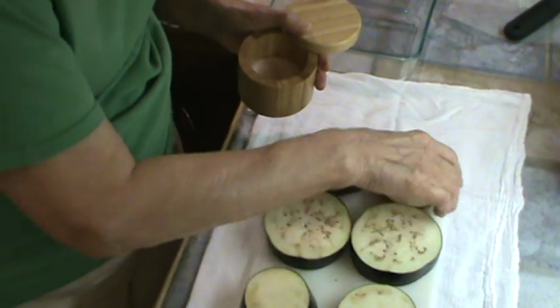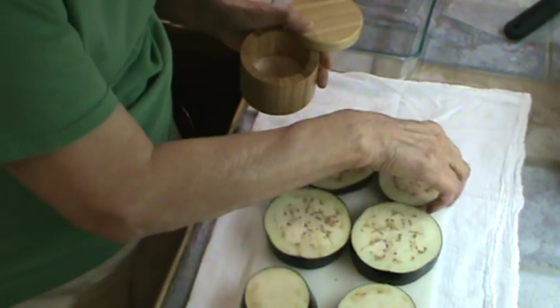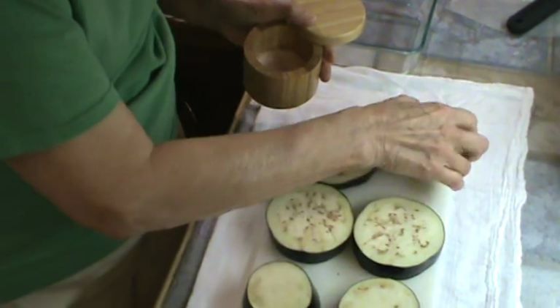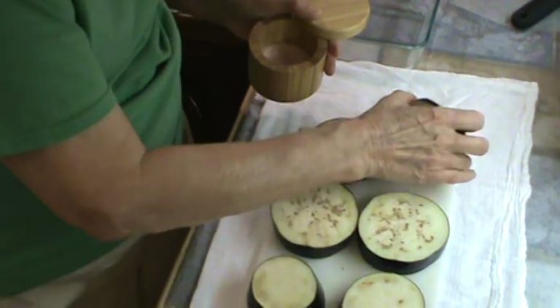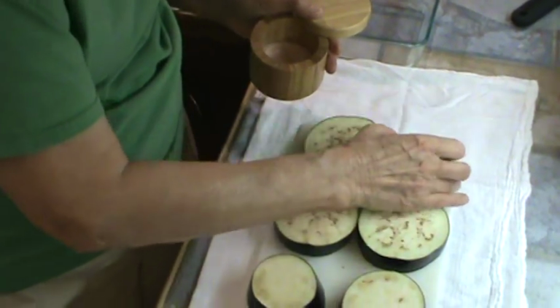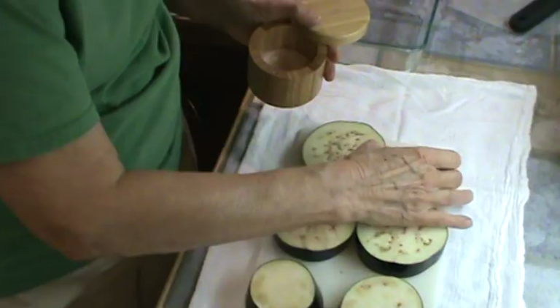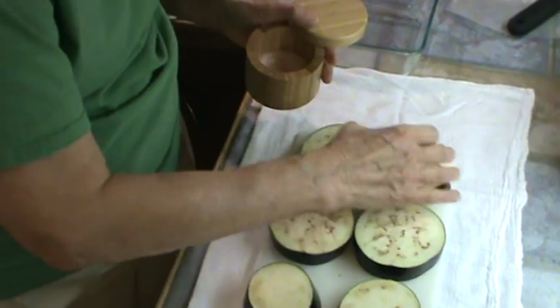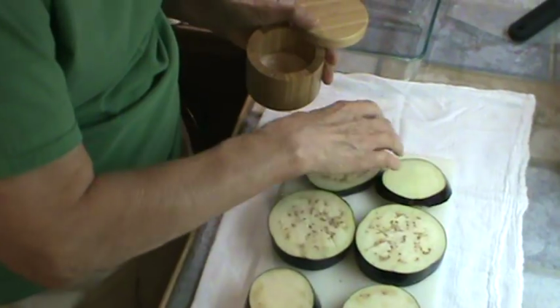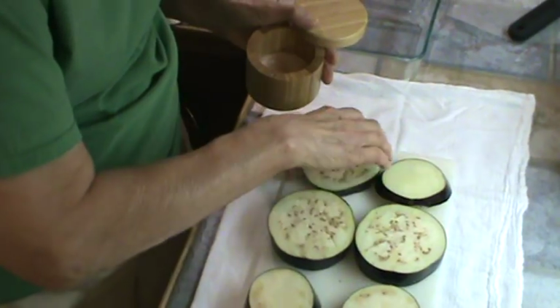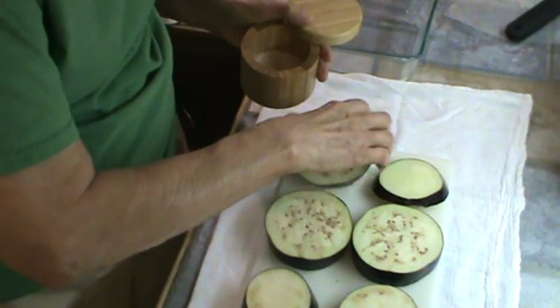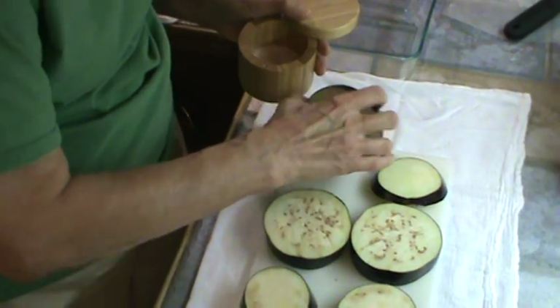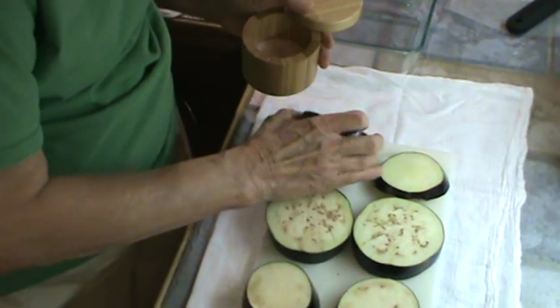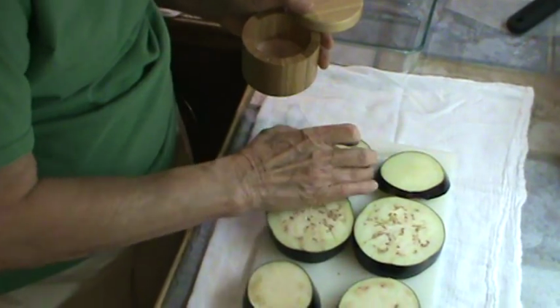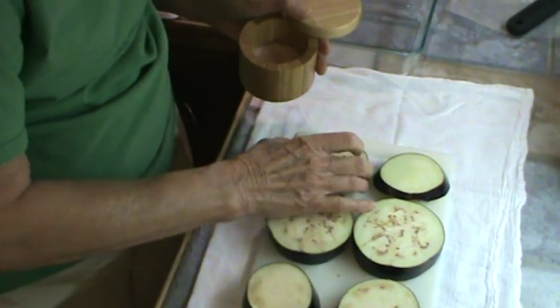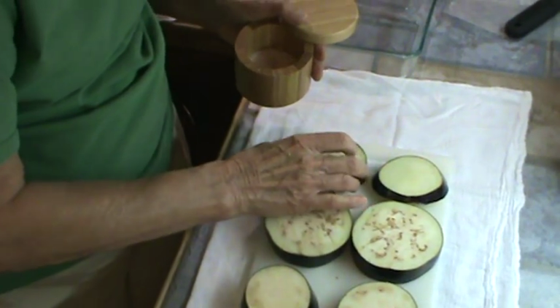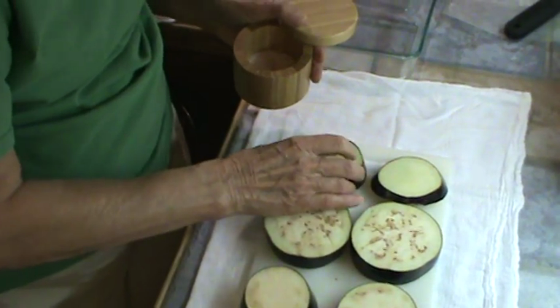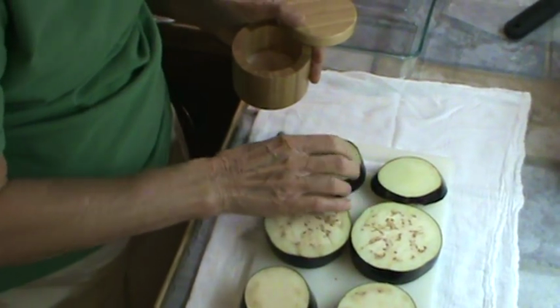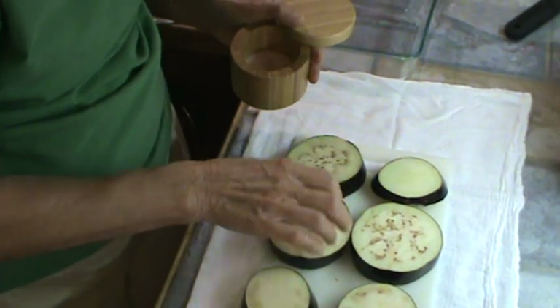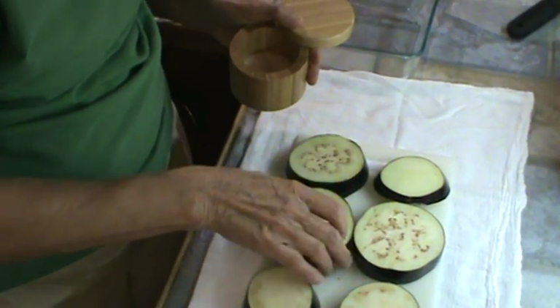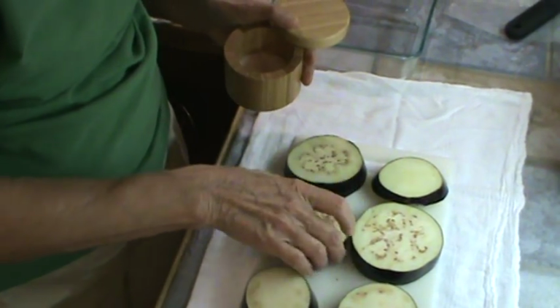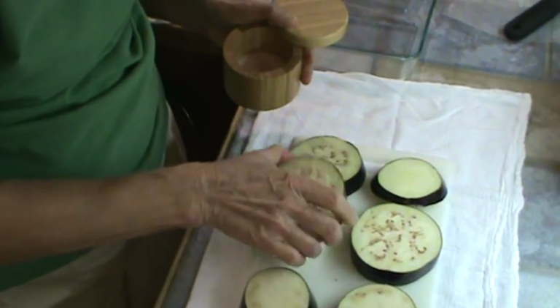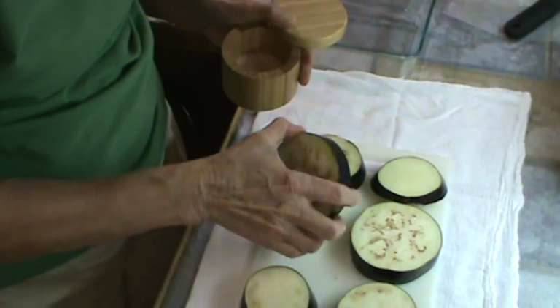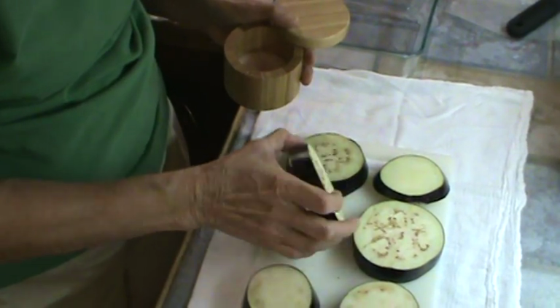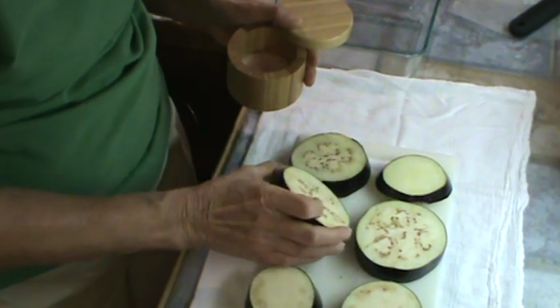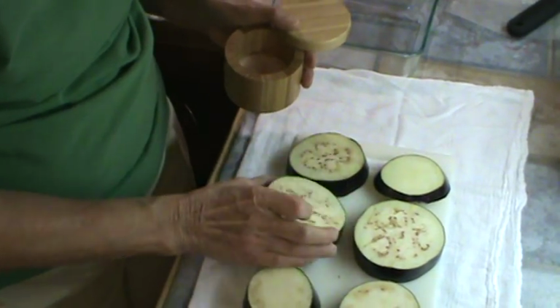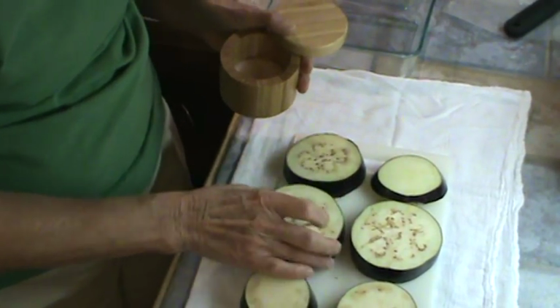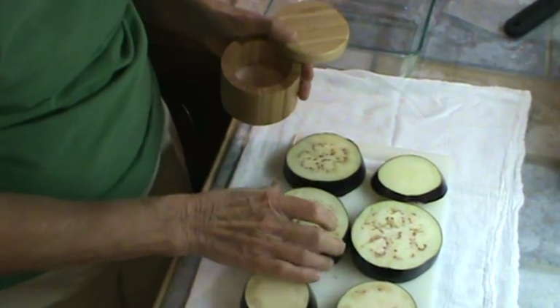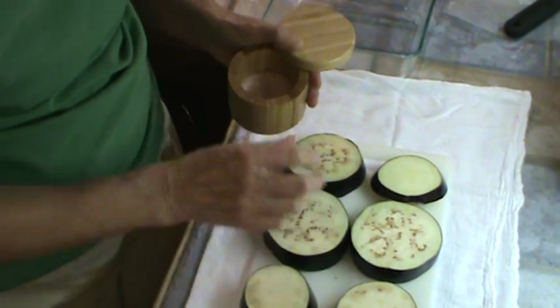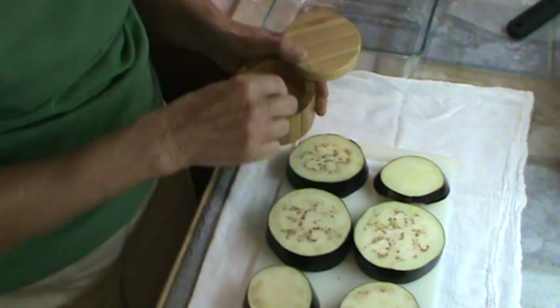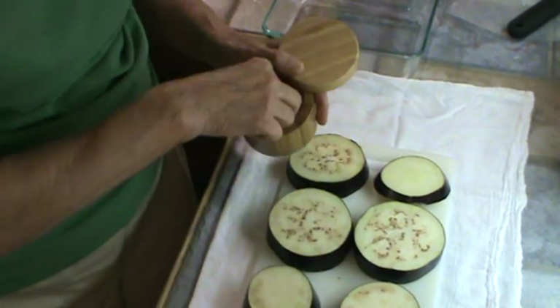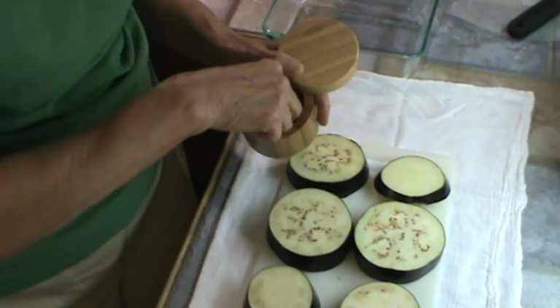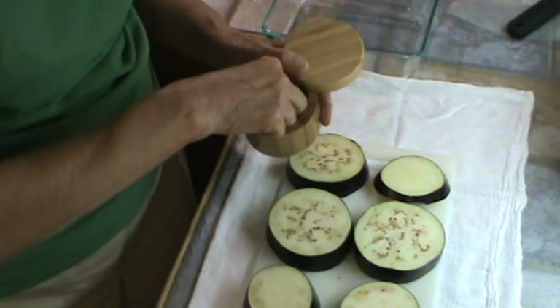After this, I'm going to rinse that salt off of it.